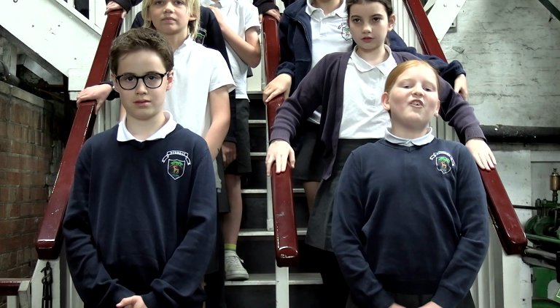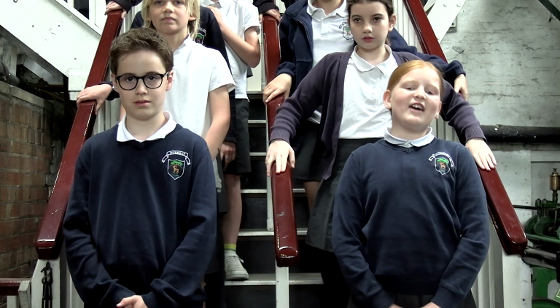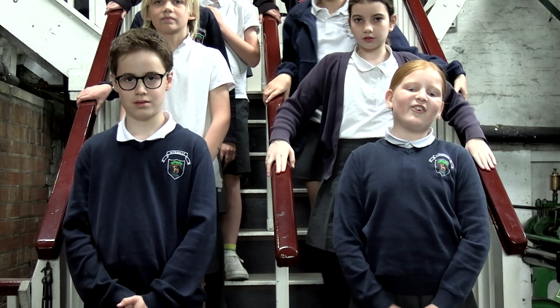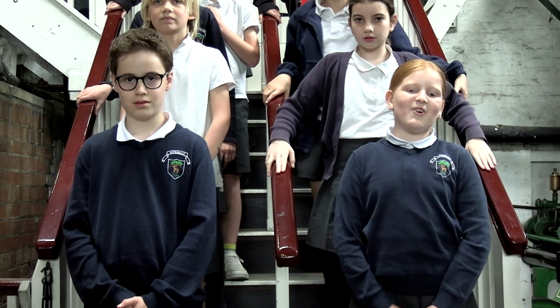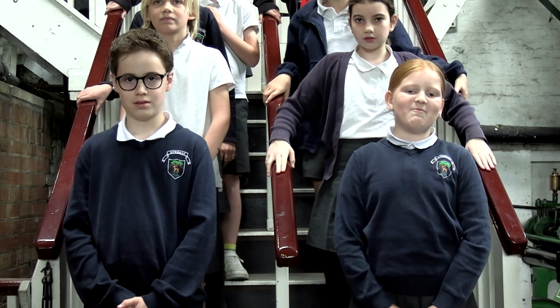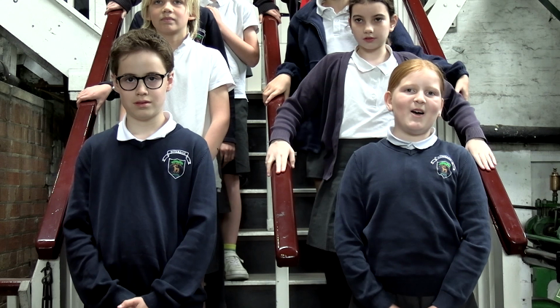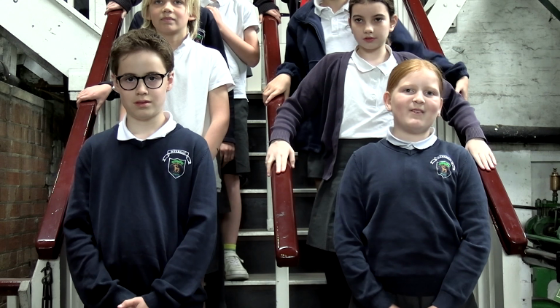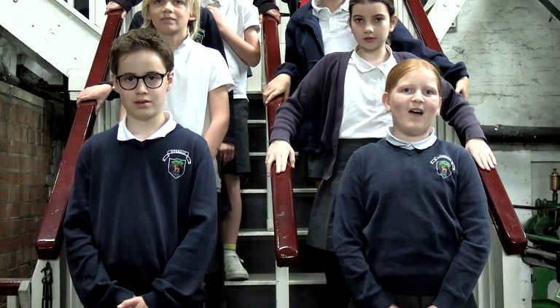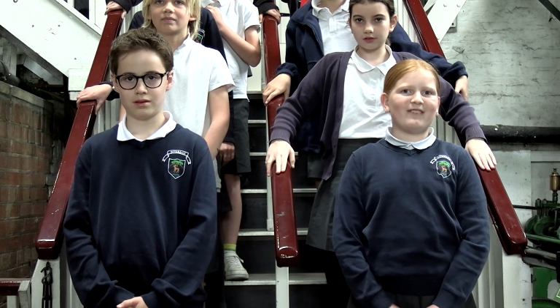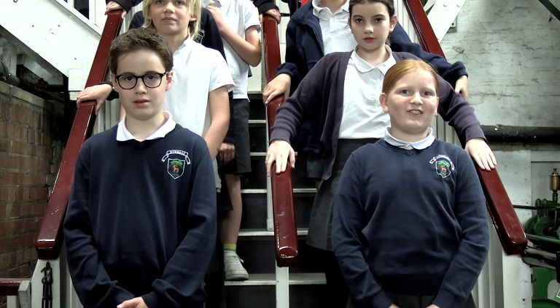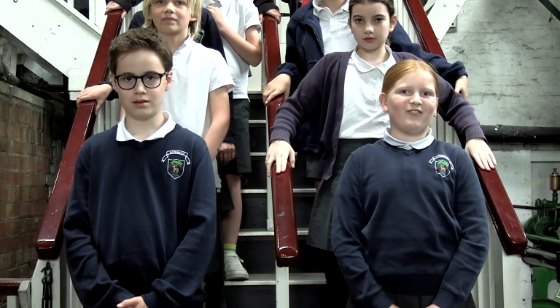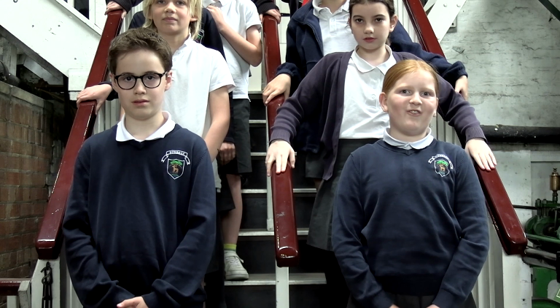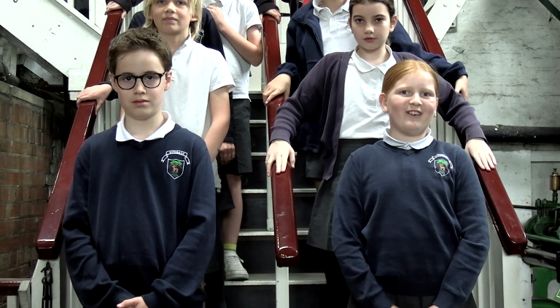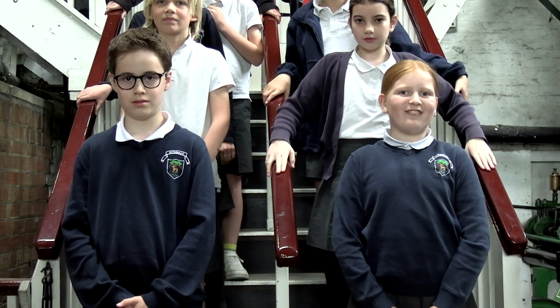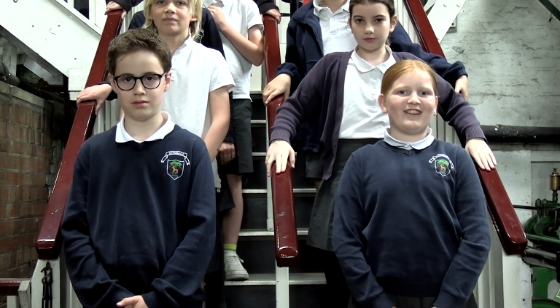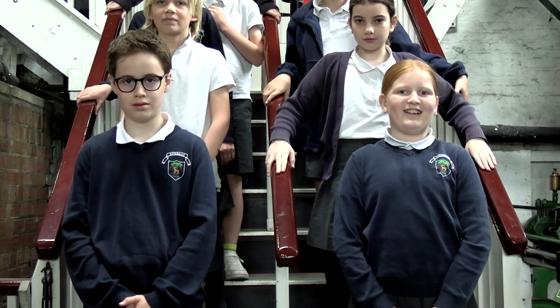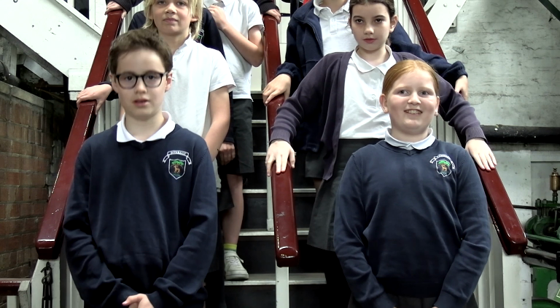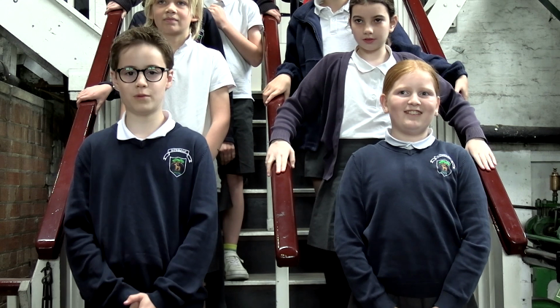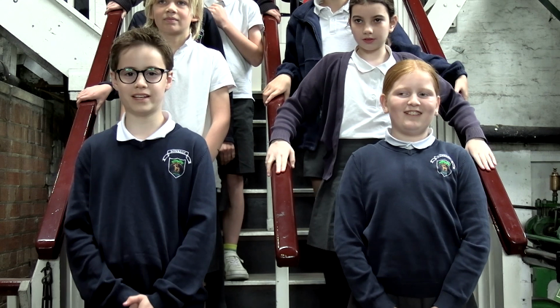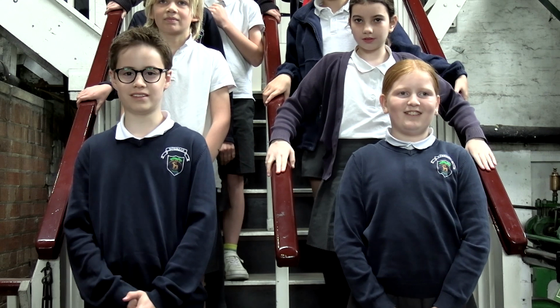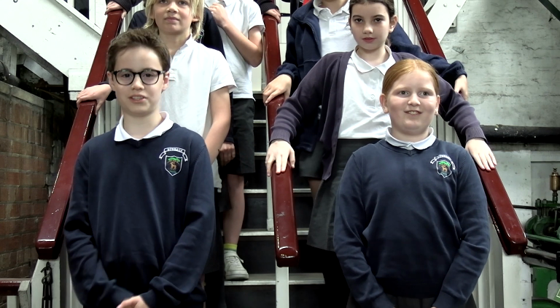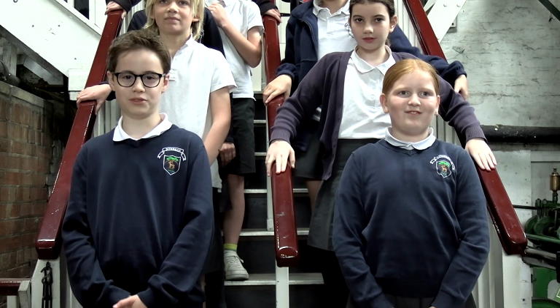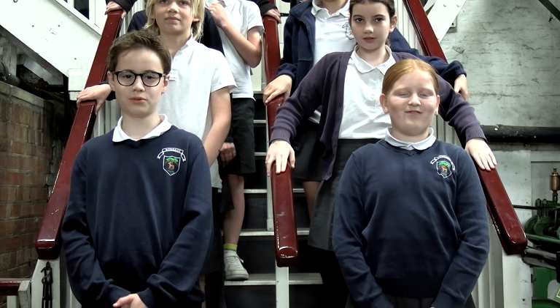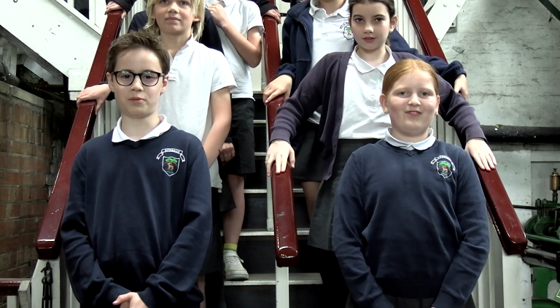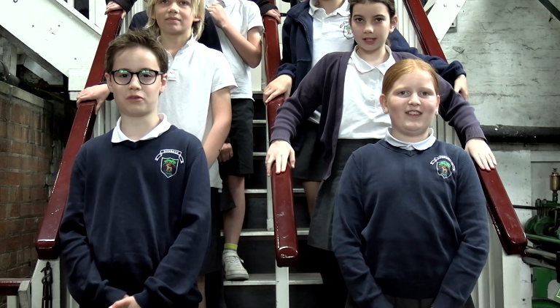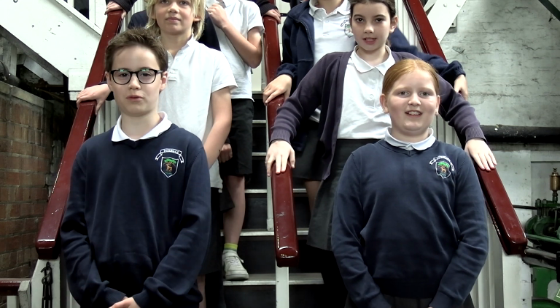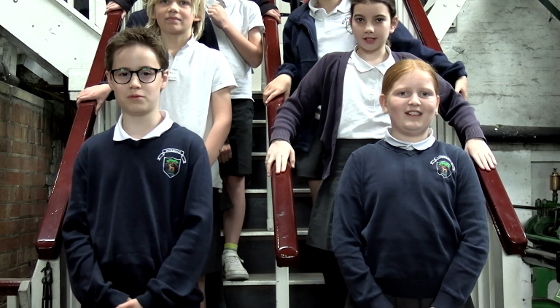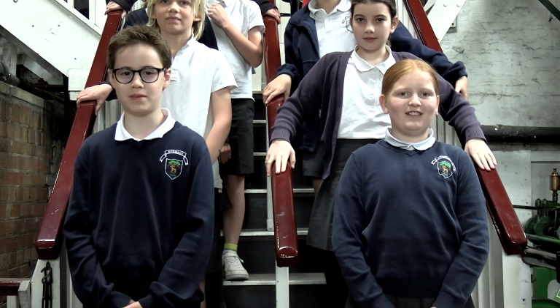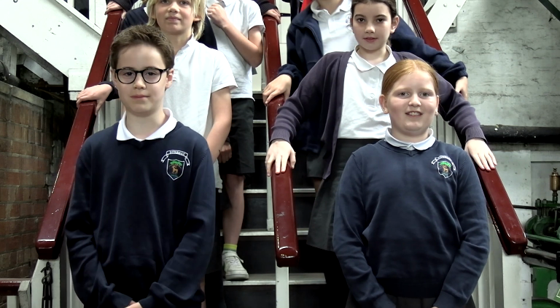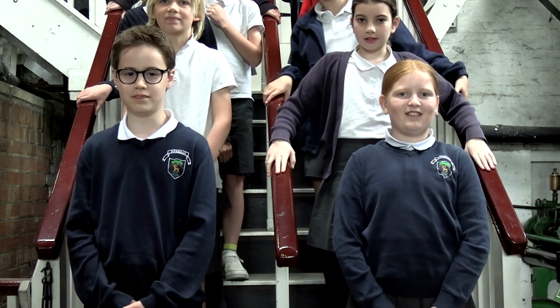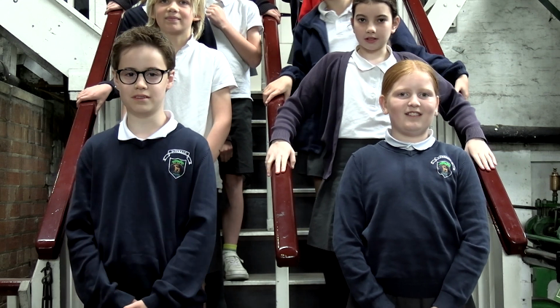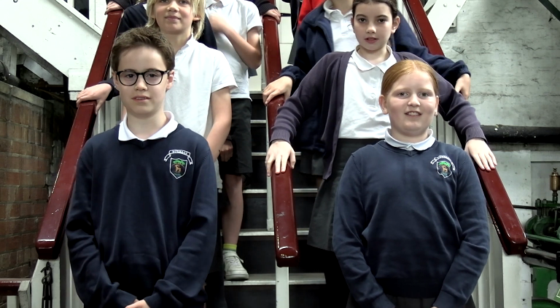We're from Burbage Primary School from Wiltshire and we're going to tell you all about Crofton beam engines.